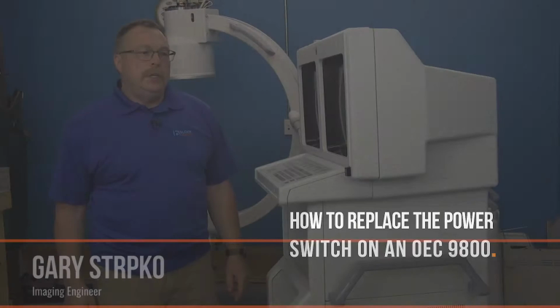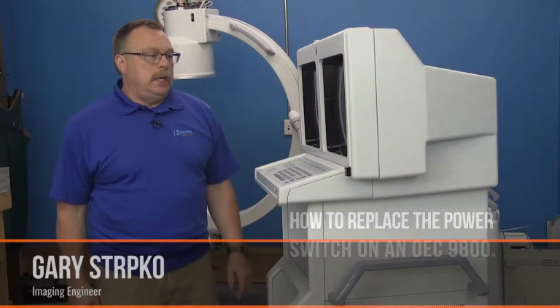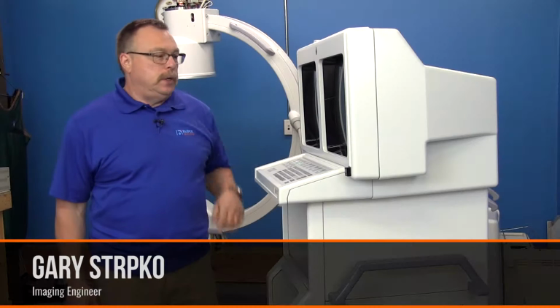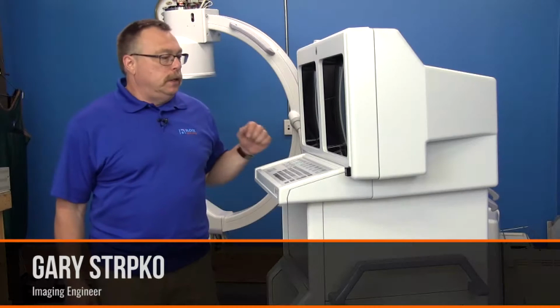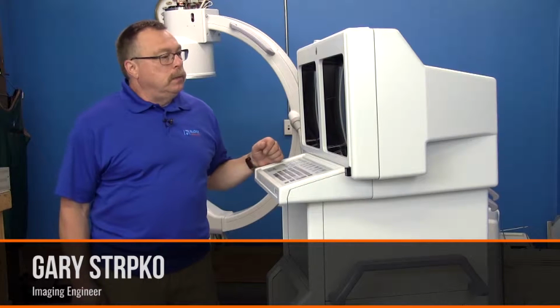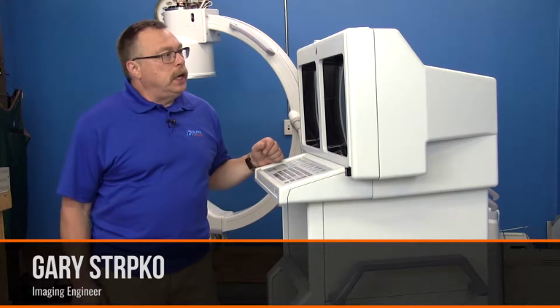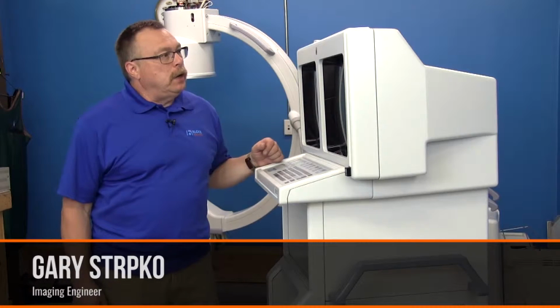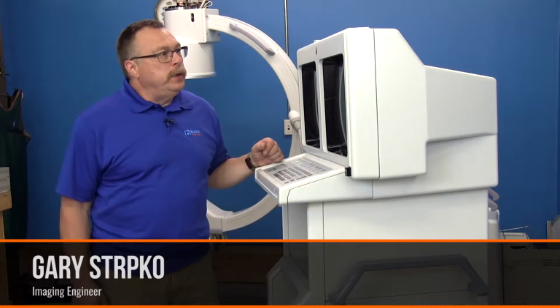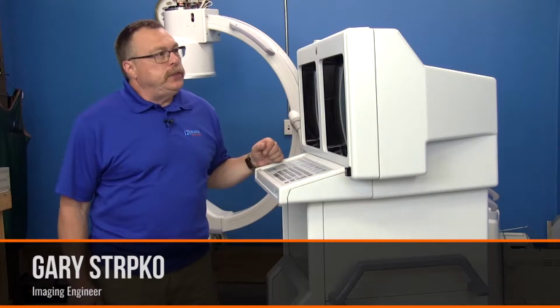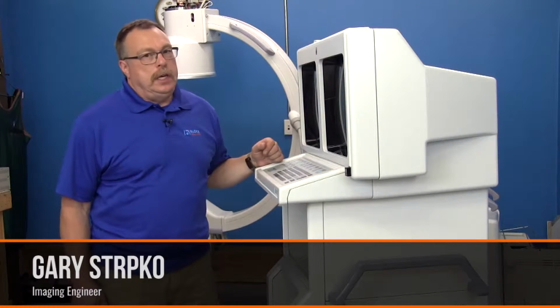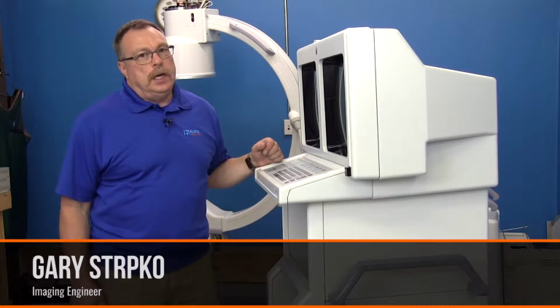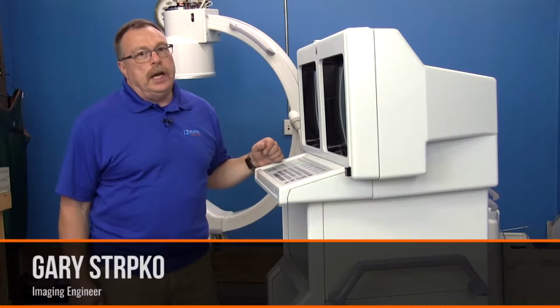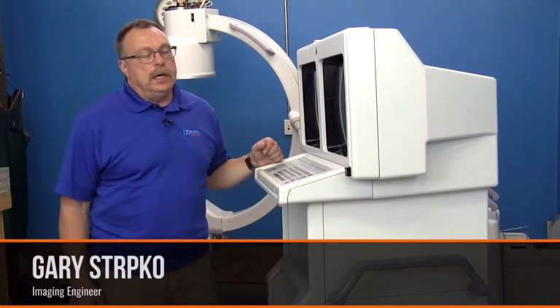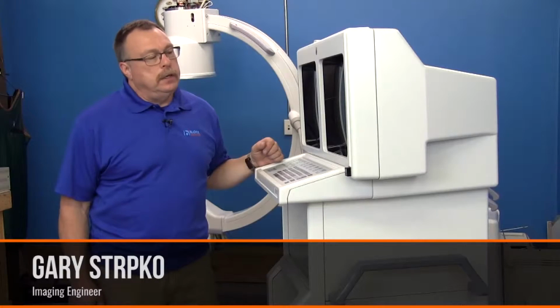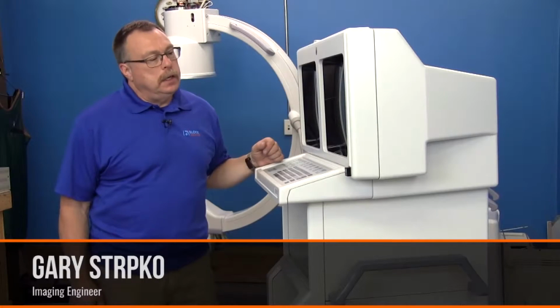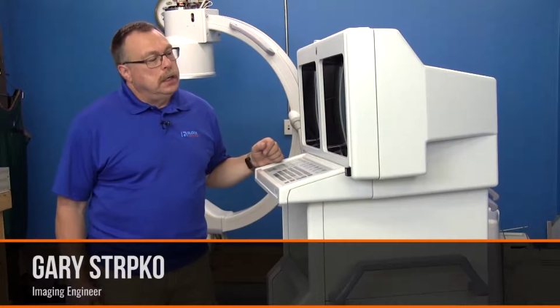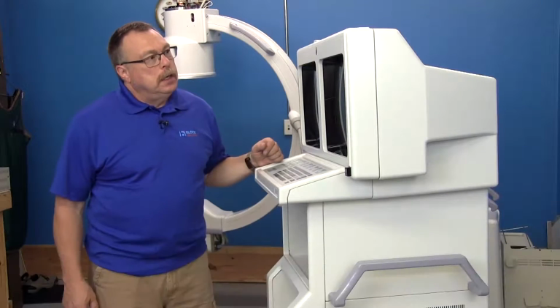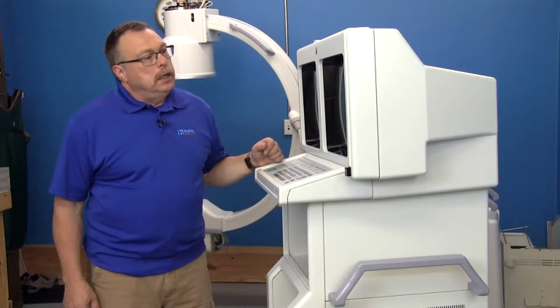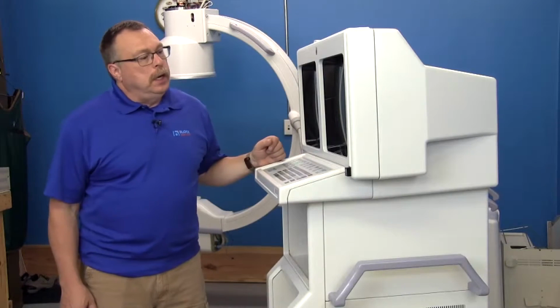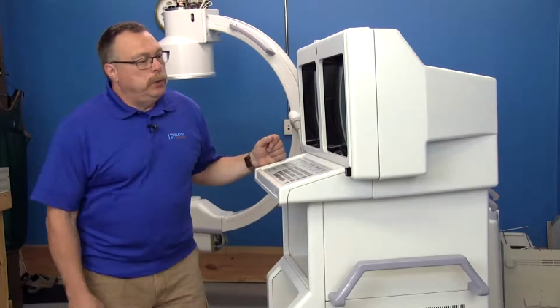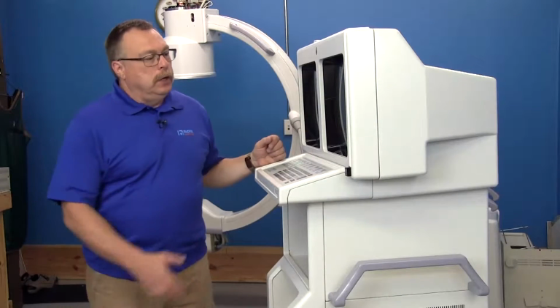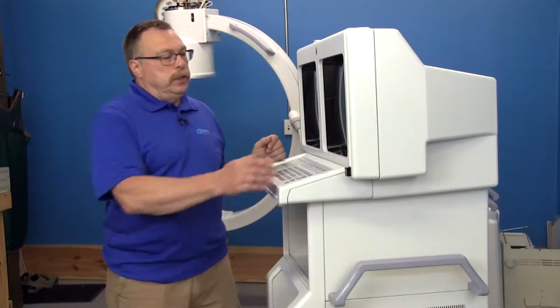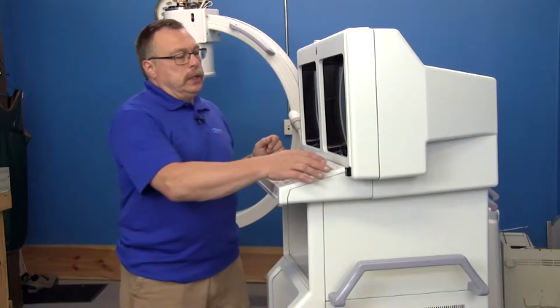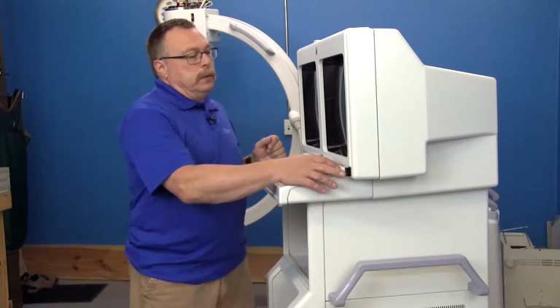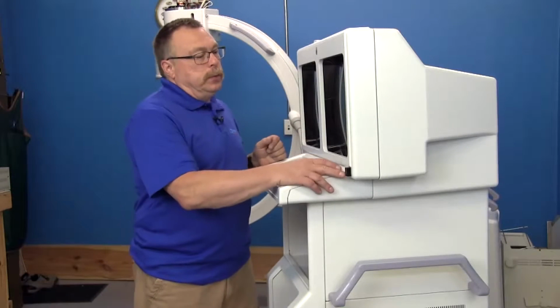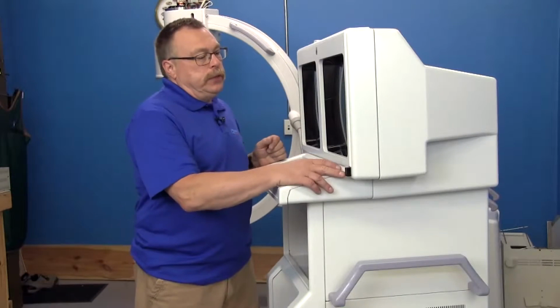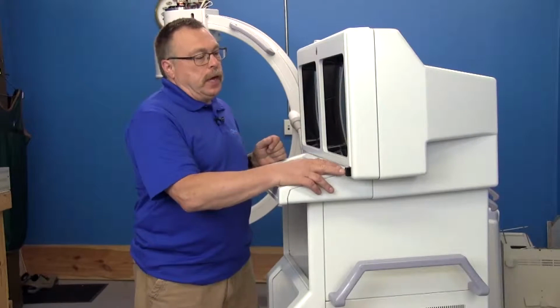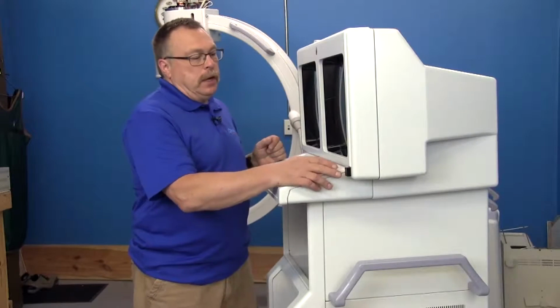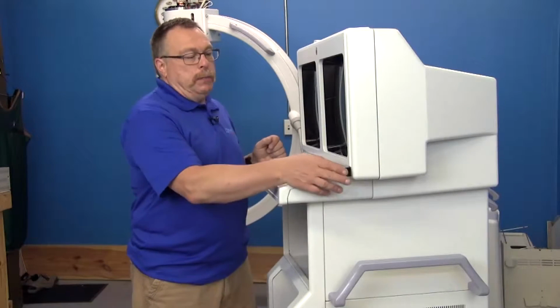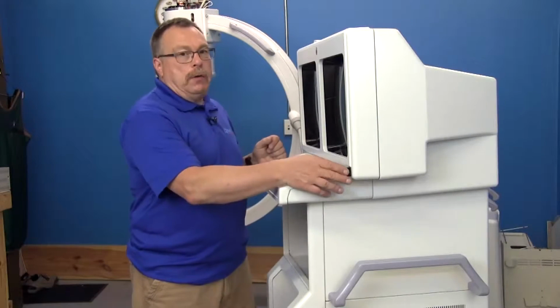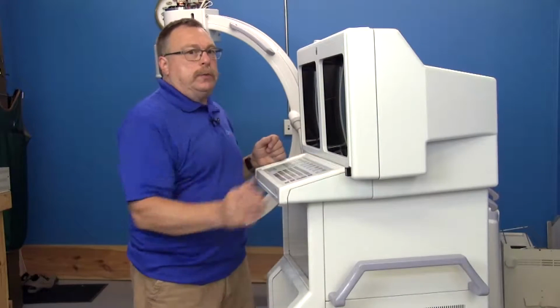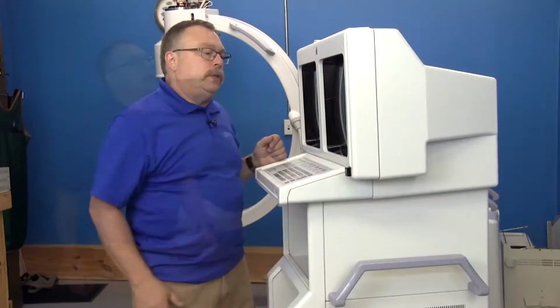Today we're working on an OEC 9800 and we are going to replace the on and off power switch.